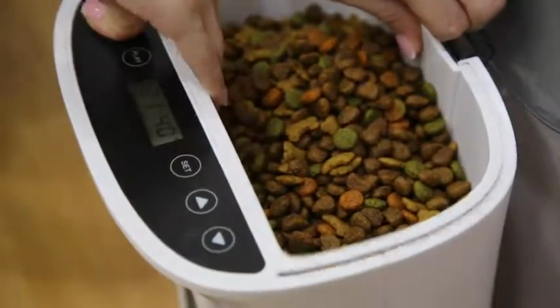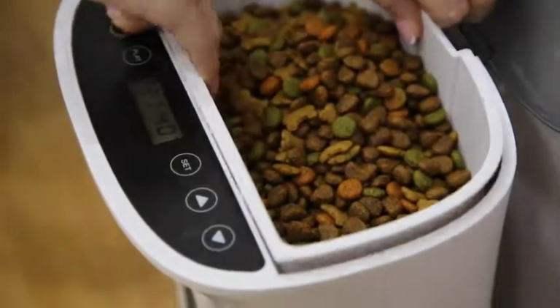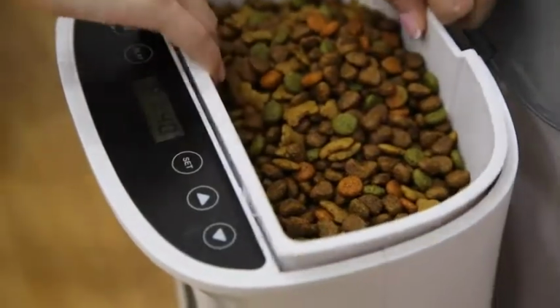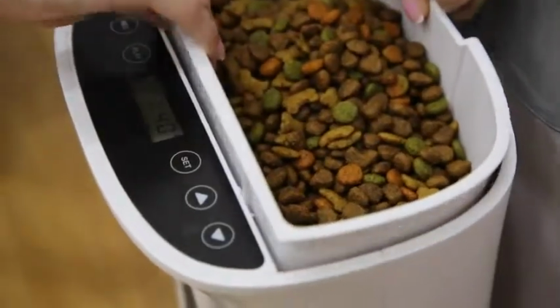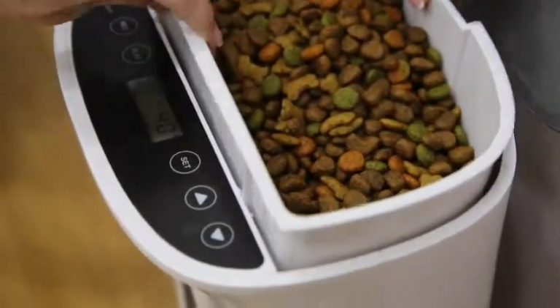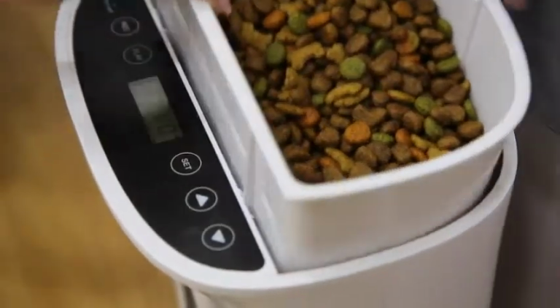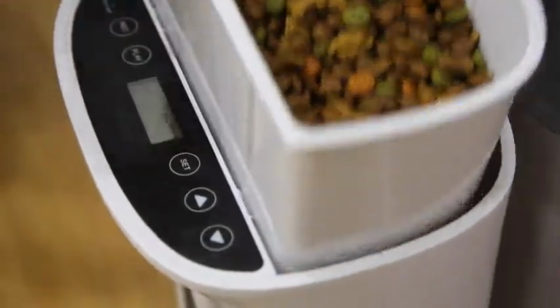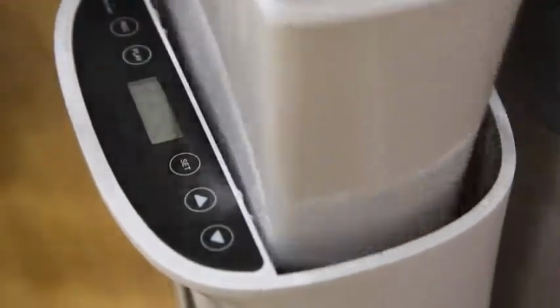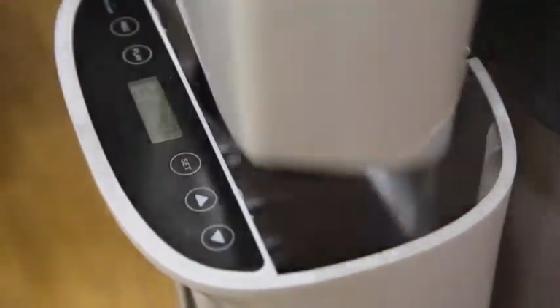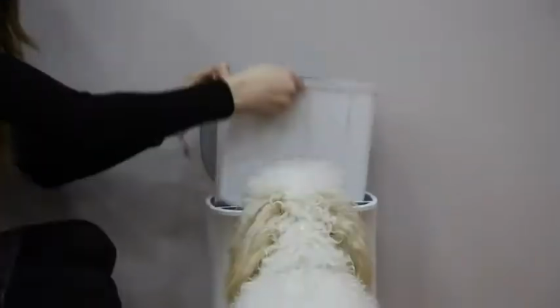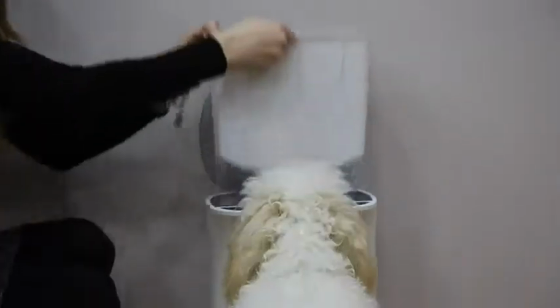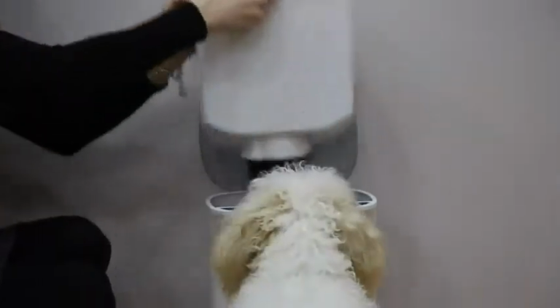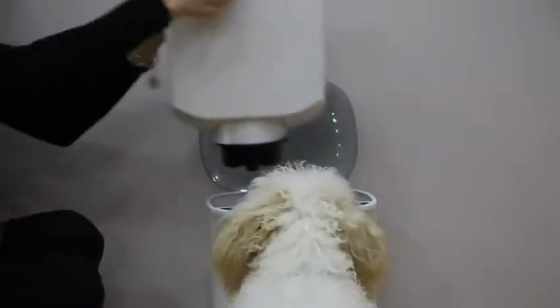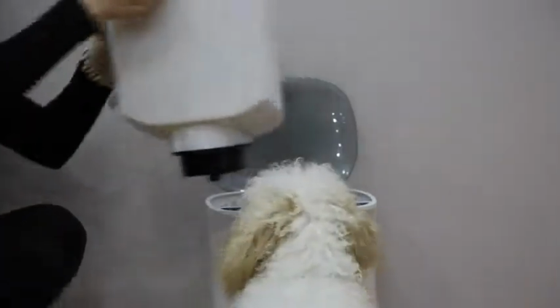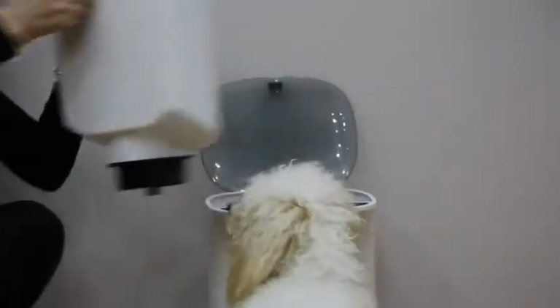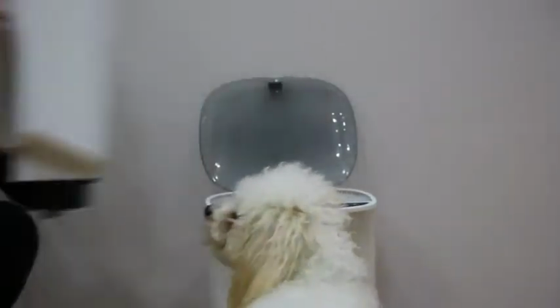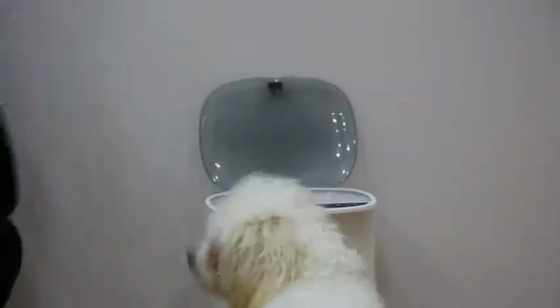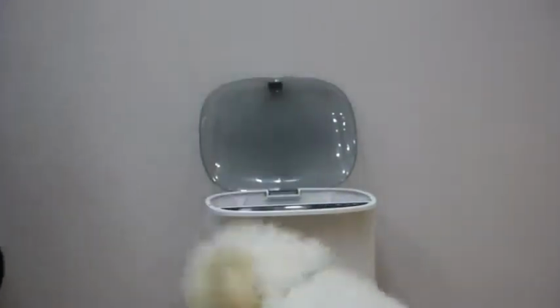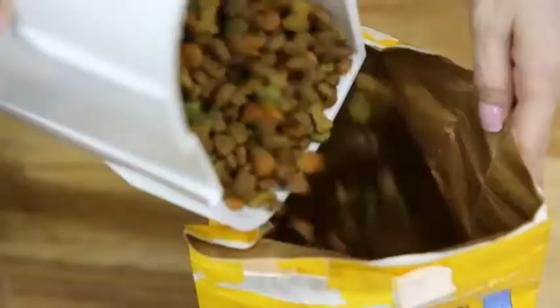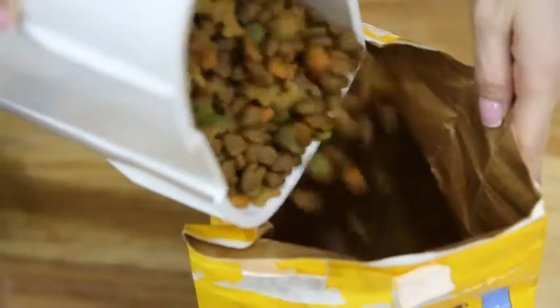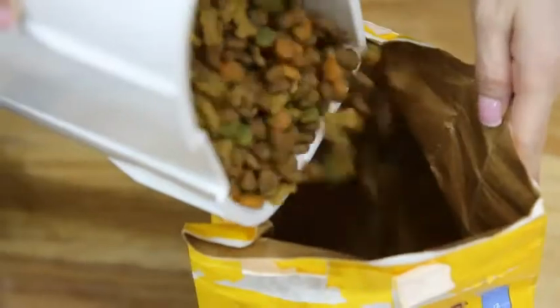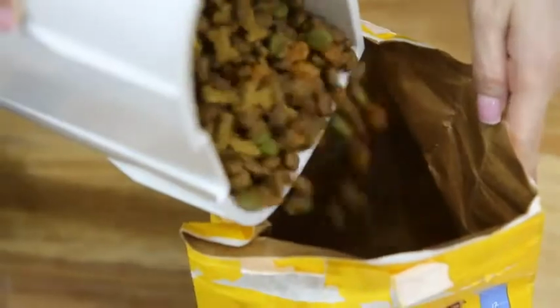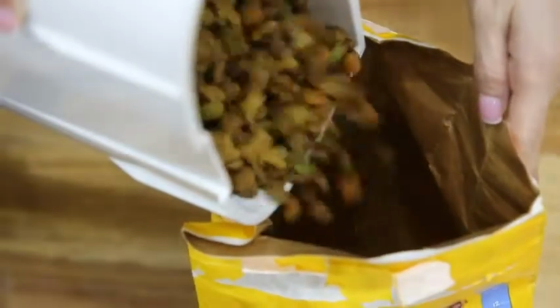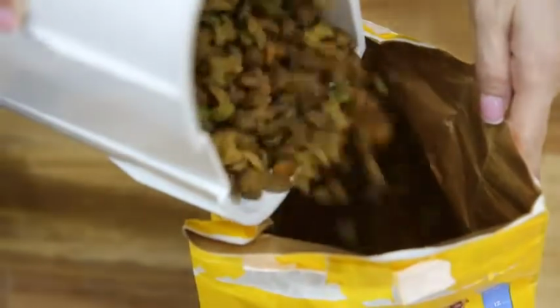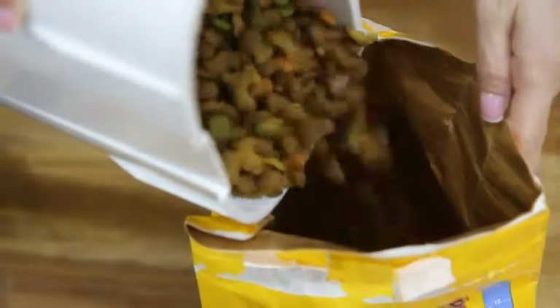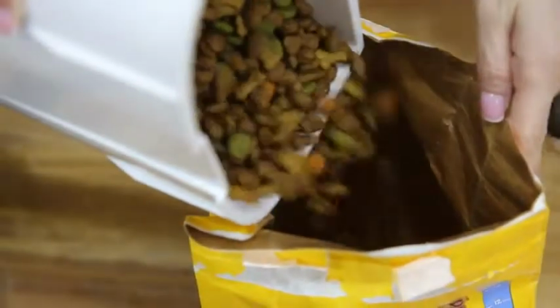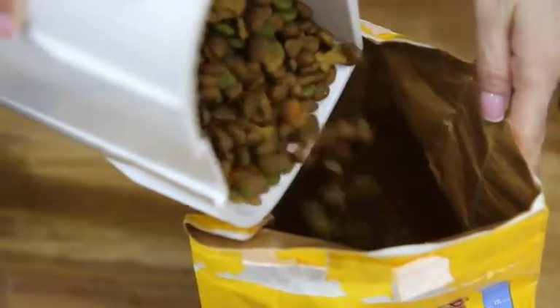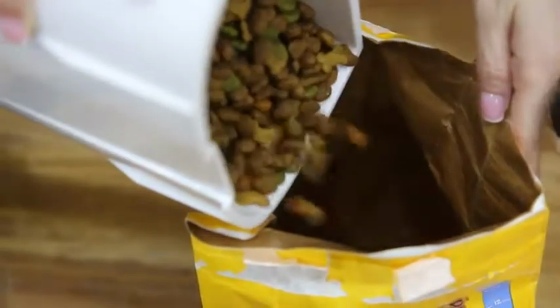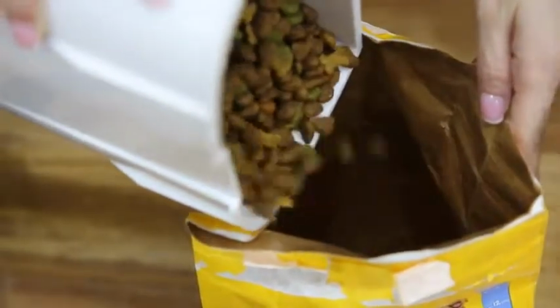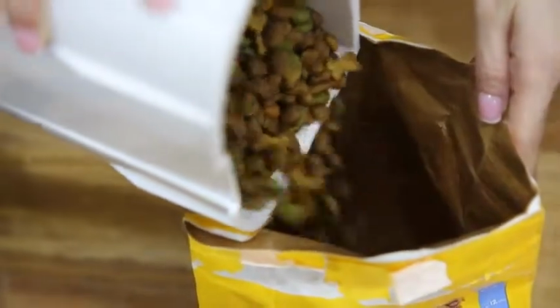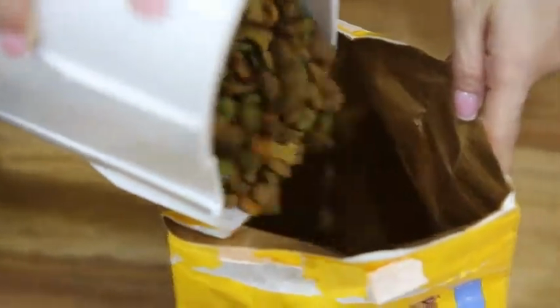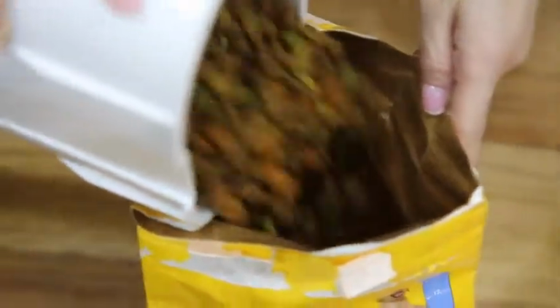The pet feeder includes a removable food compartment, so clean up is fast and easy.